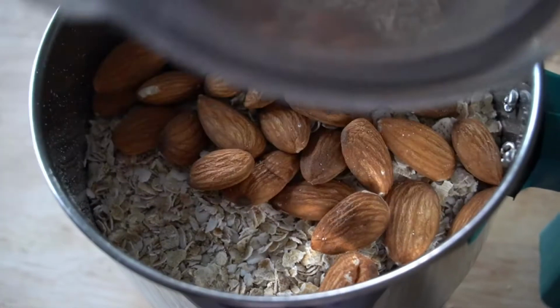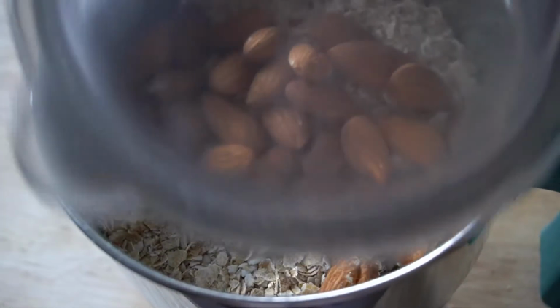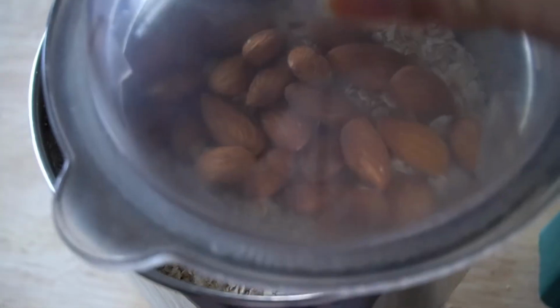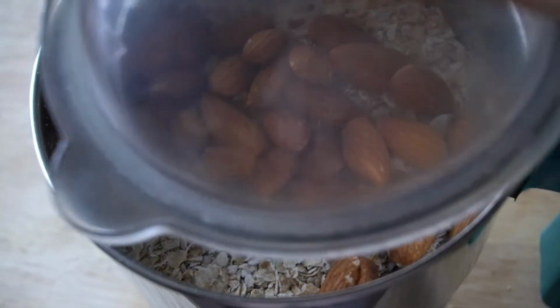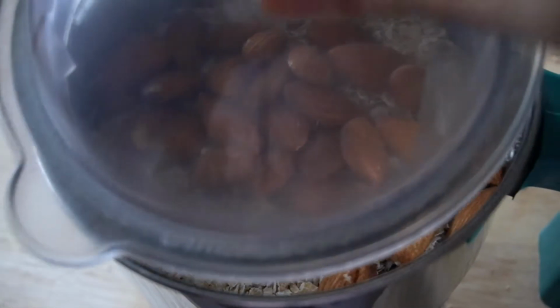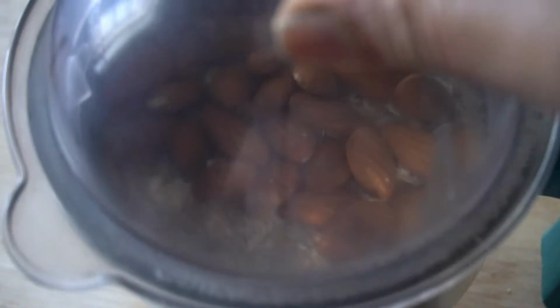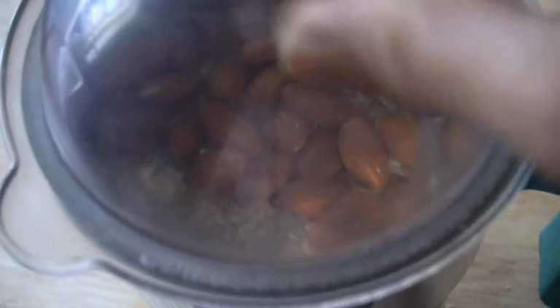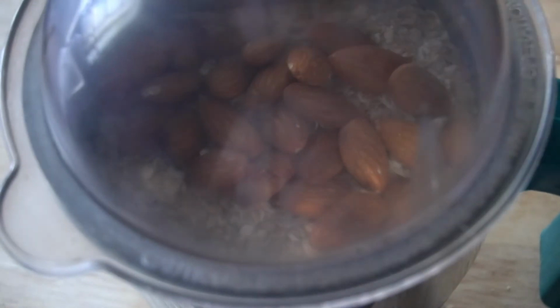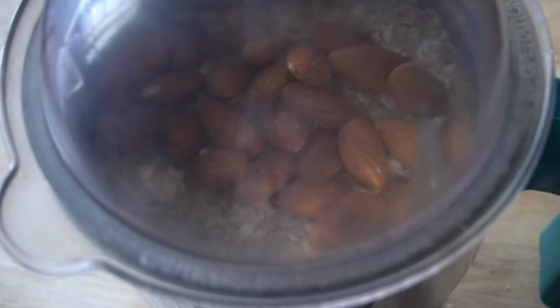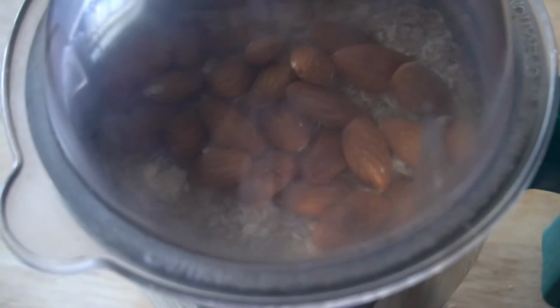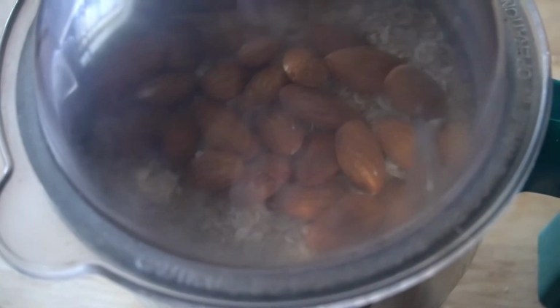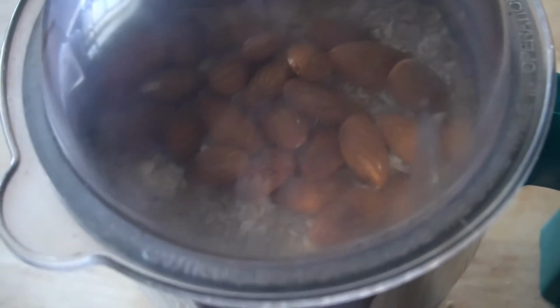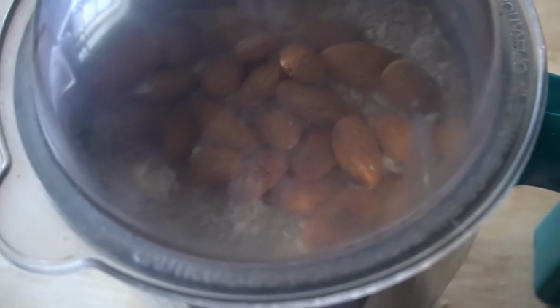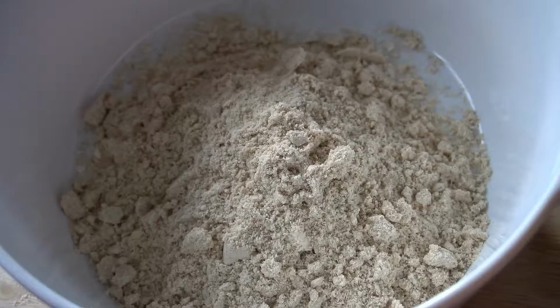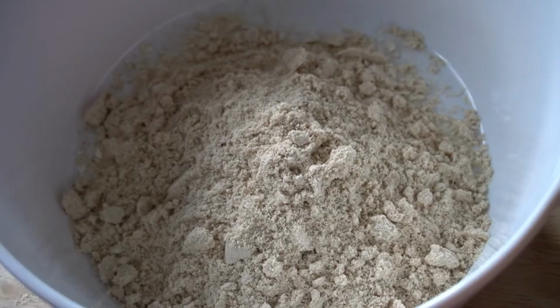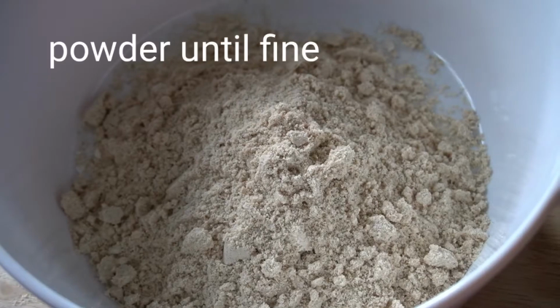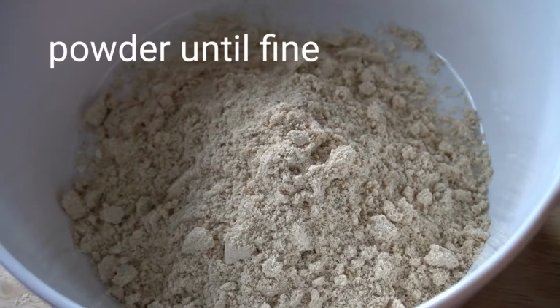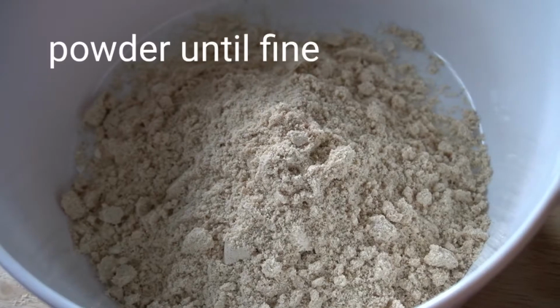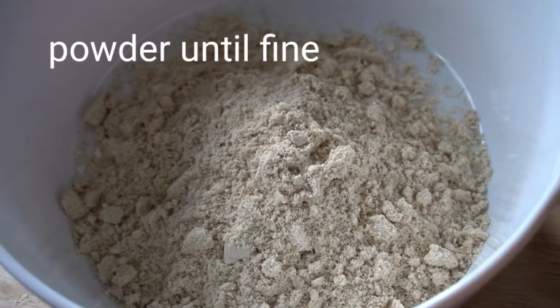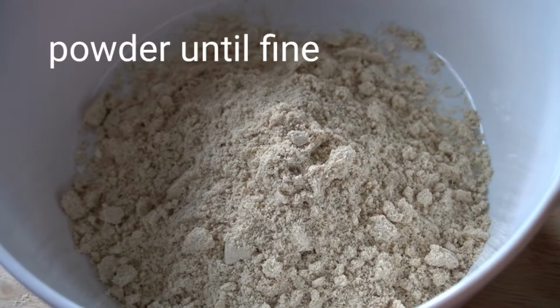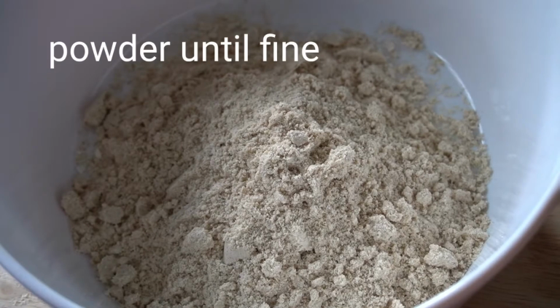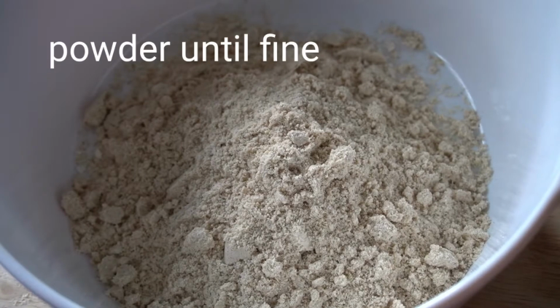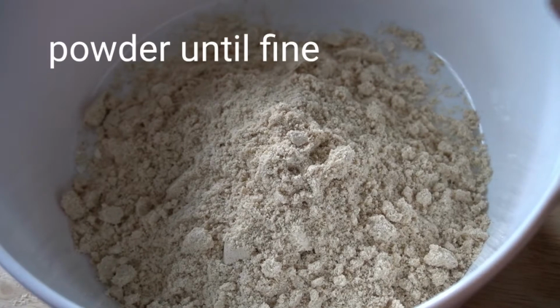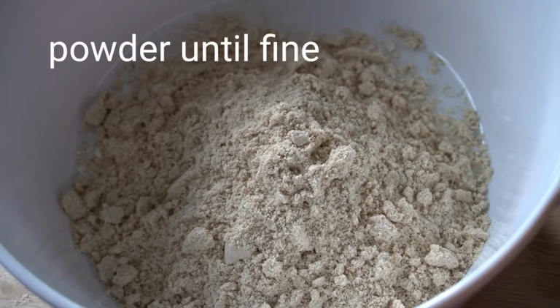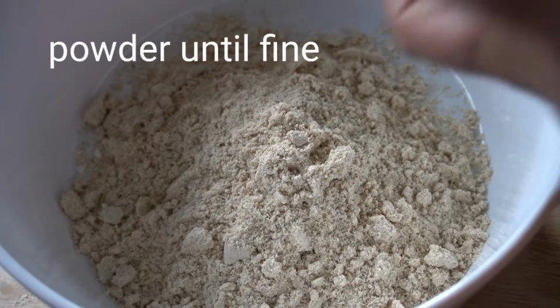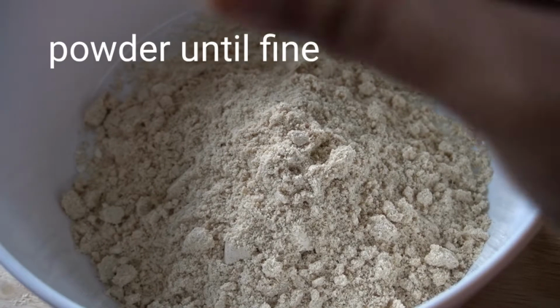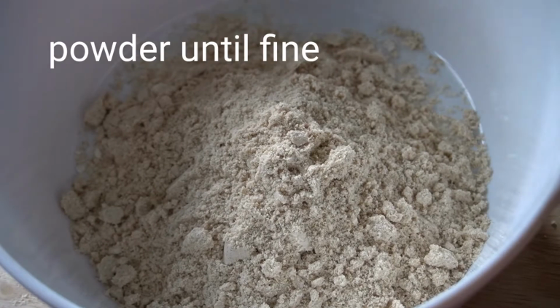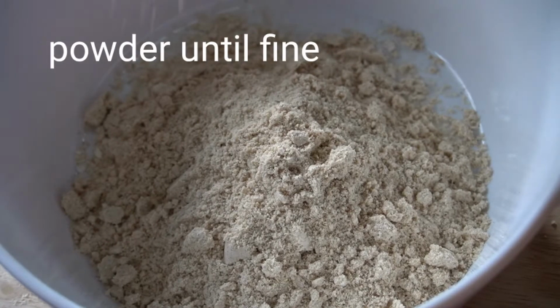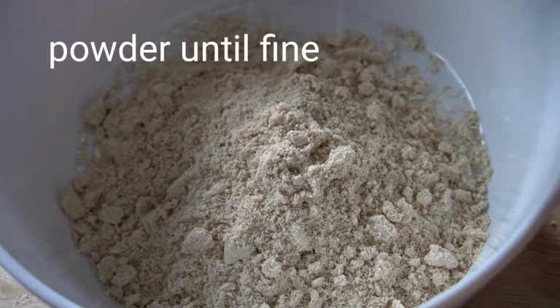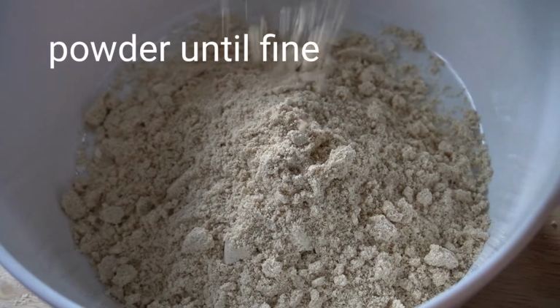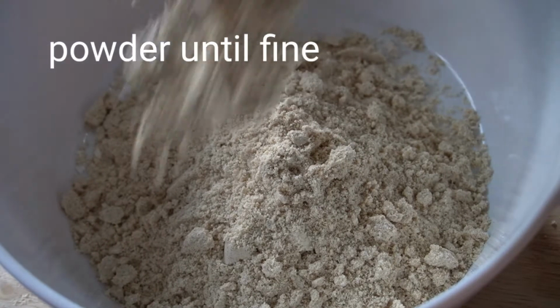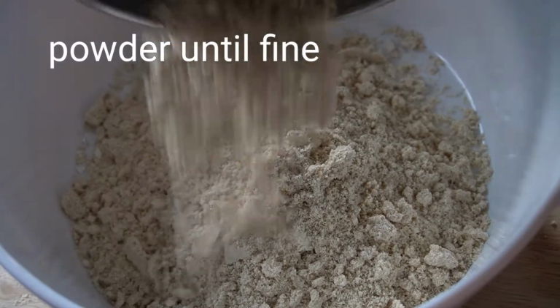Then mix it in a jar and mix it well. Then transfer it in a clean bowl.